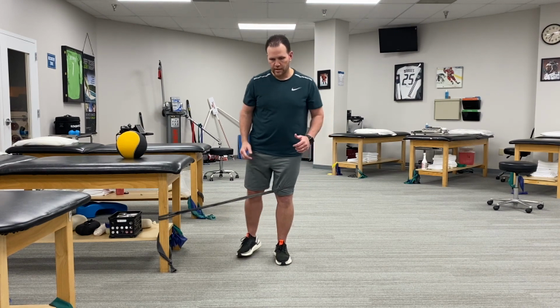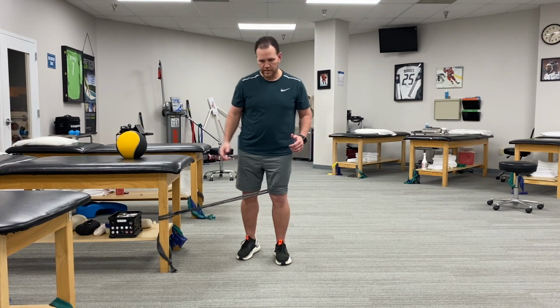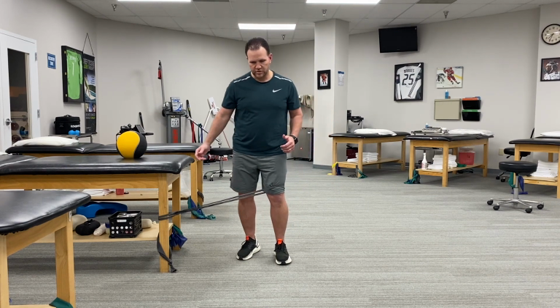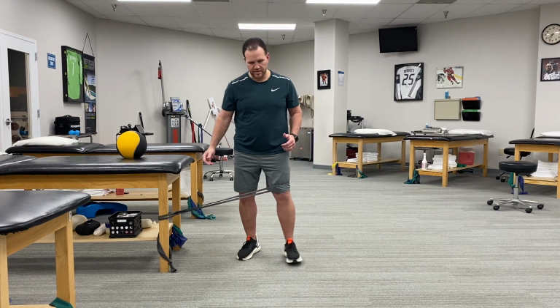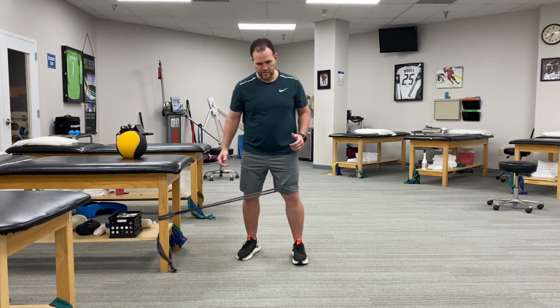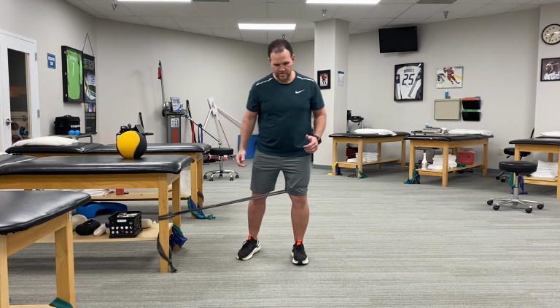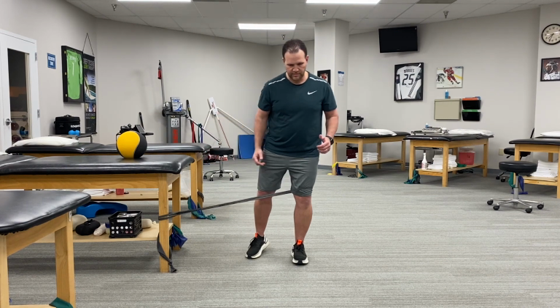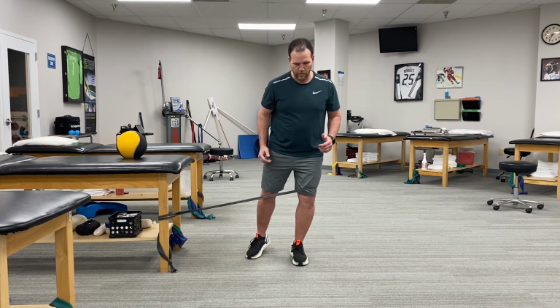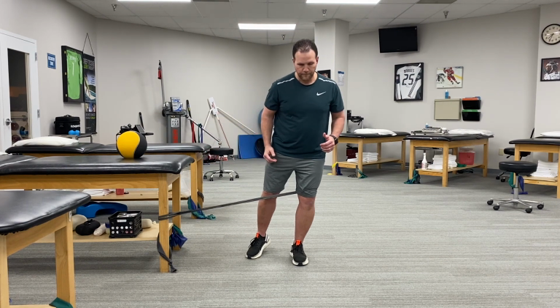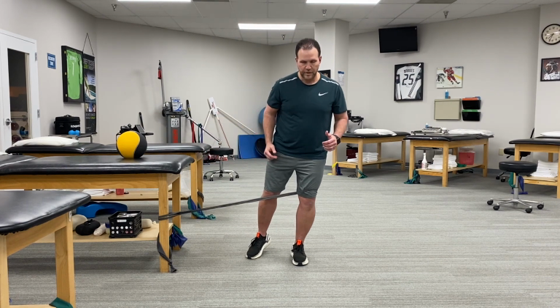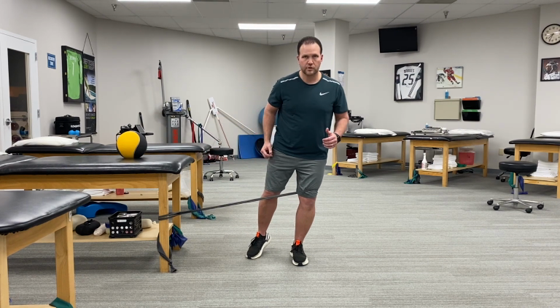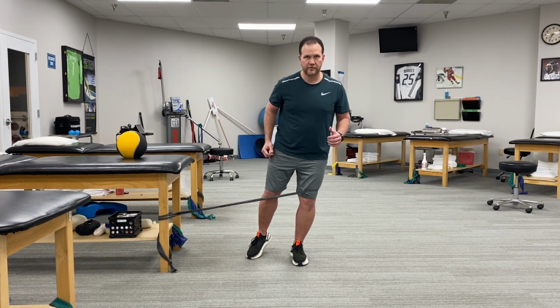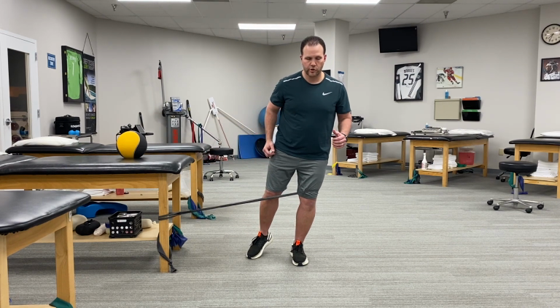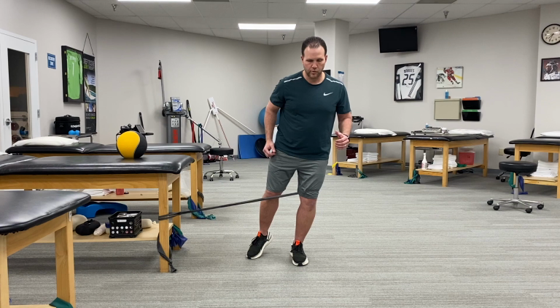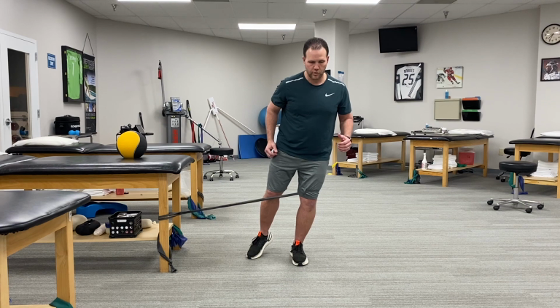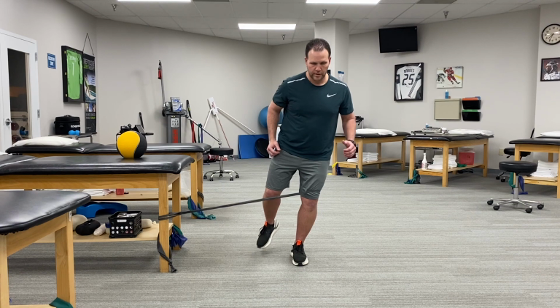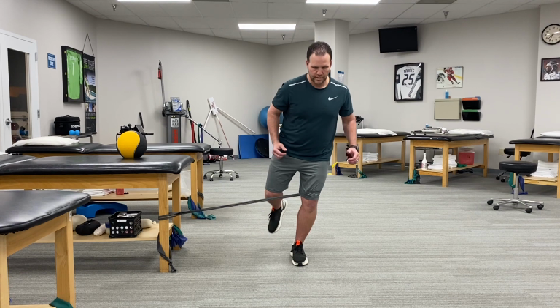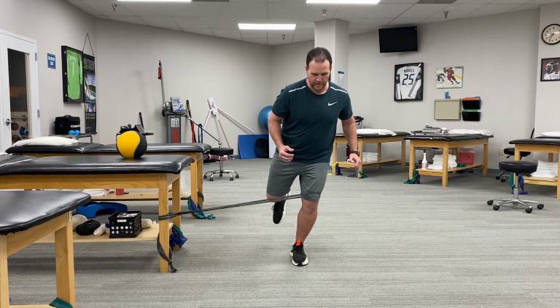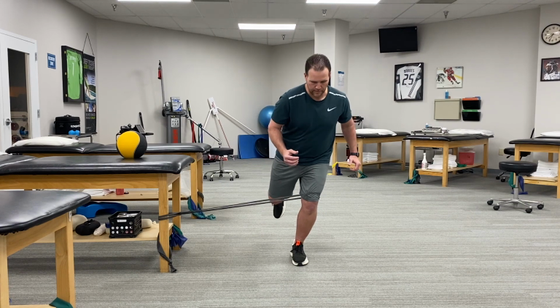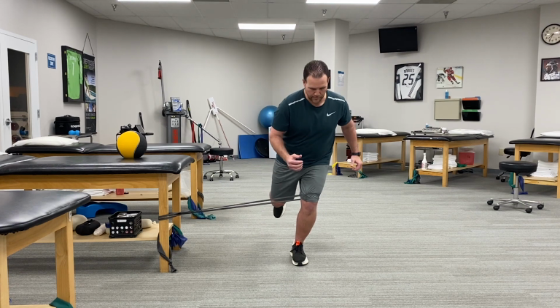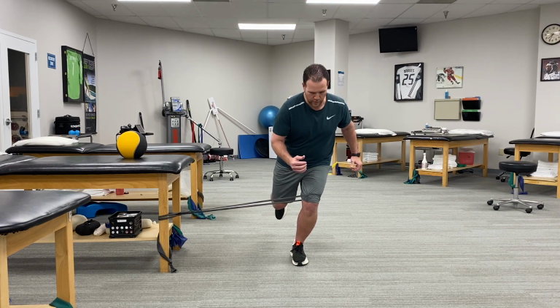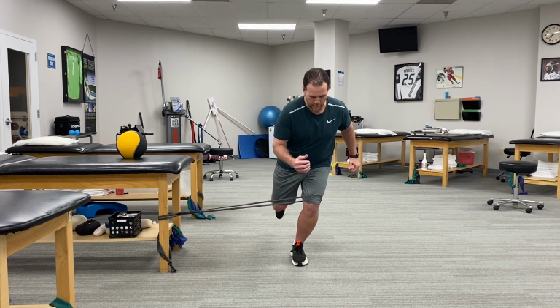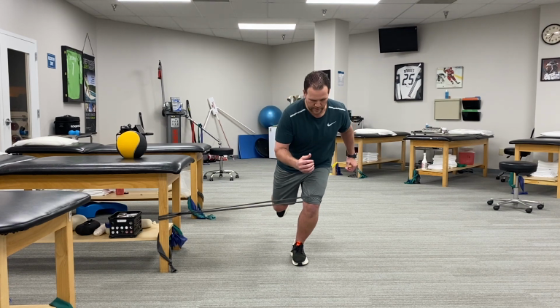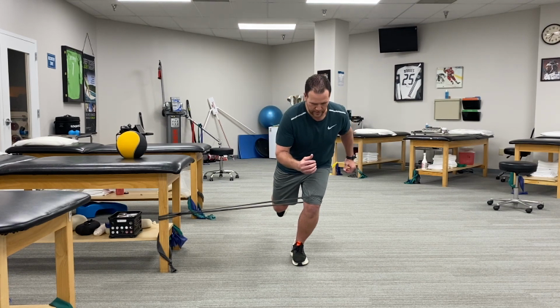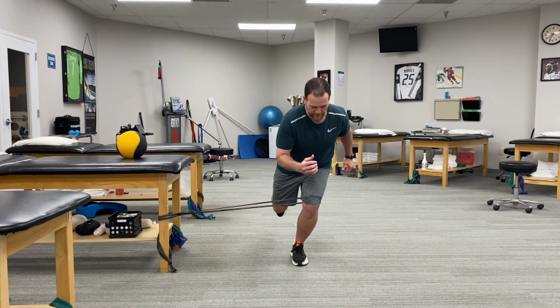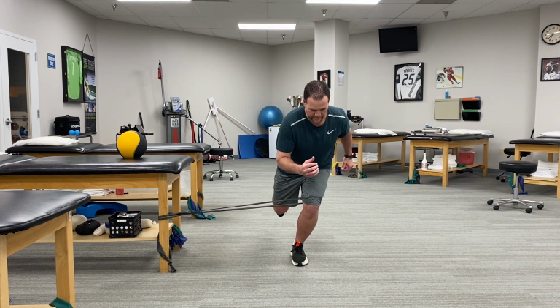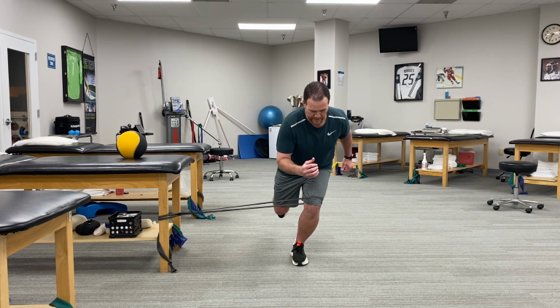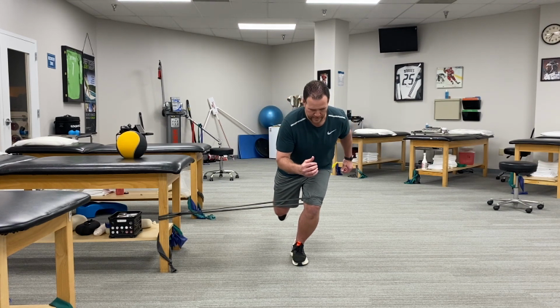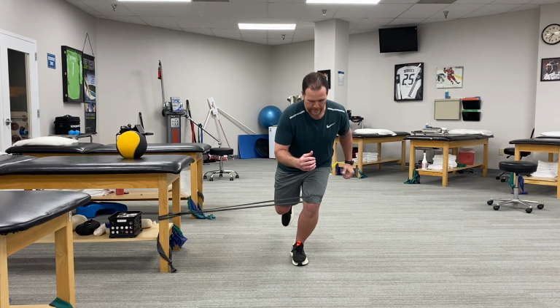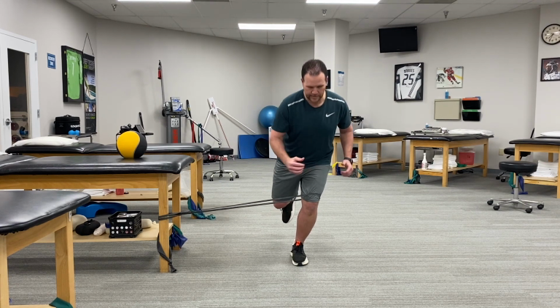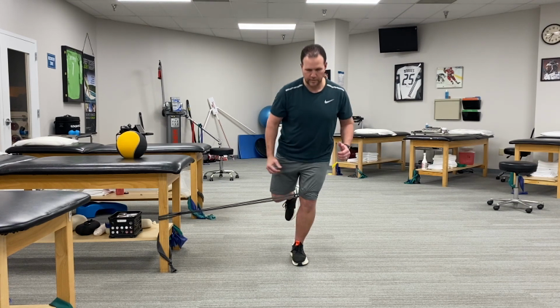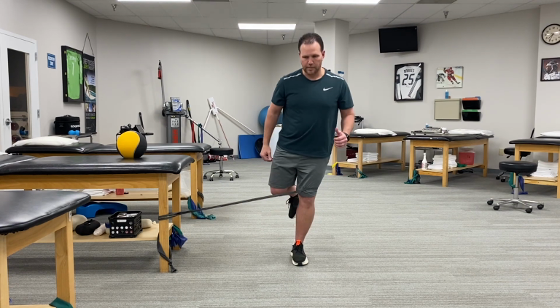I can adjust that resistance if I want a little bit of a harder pull — I just have to come out more and then fight that and come up.